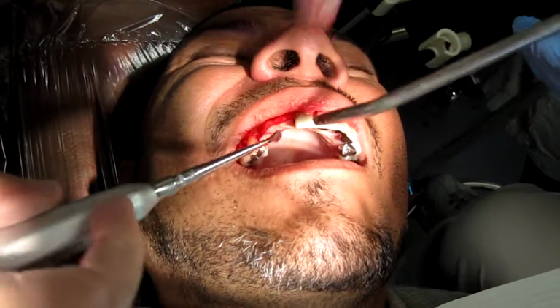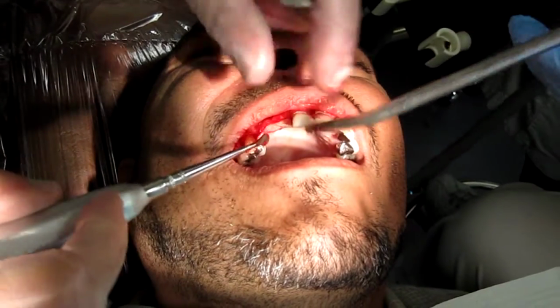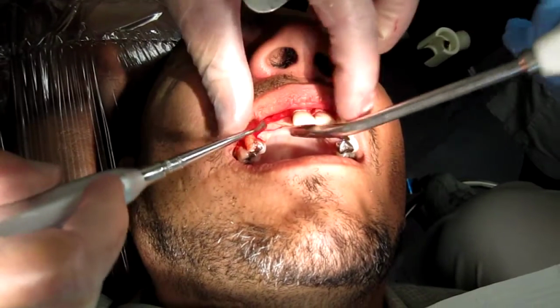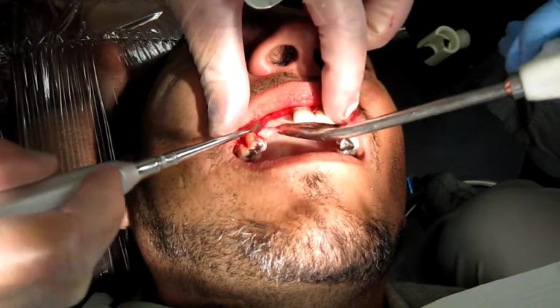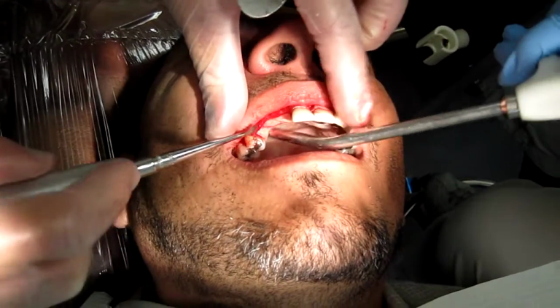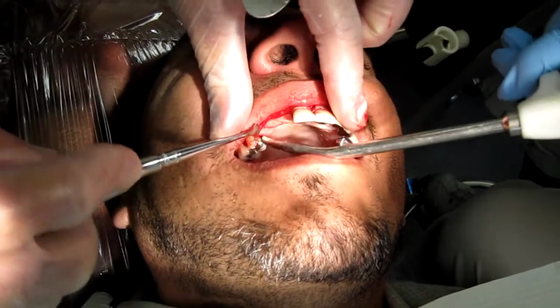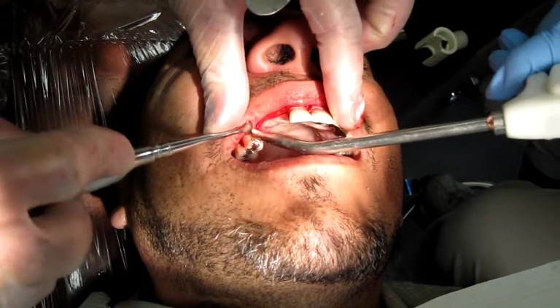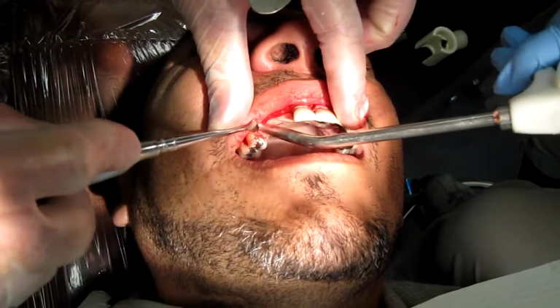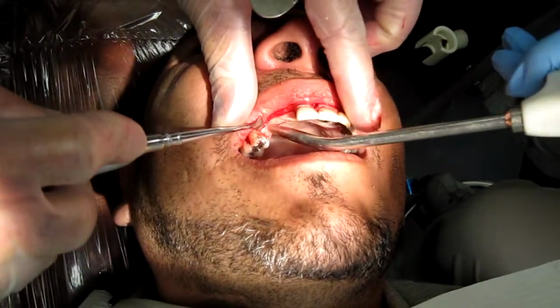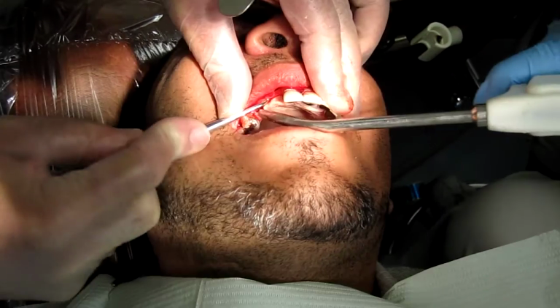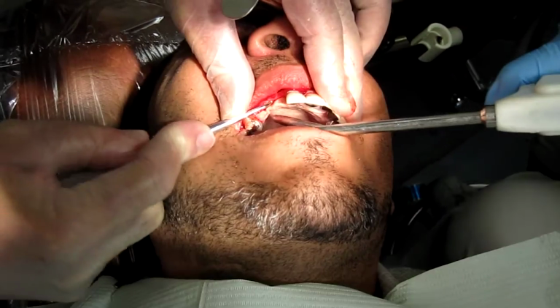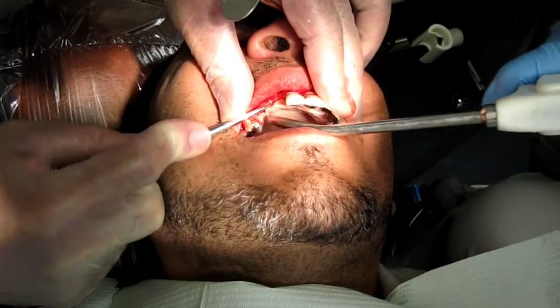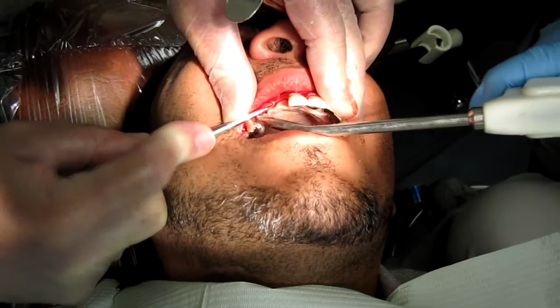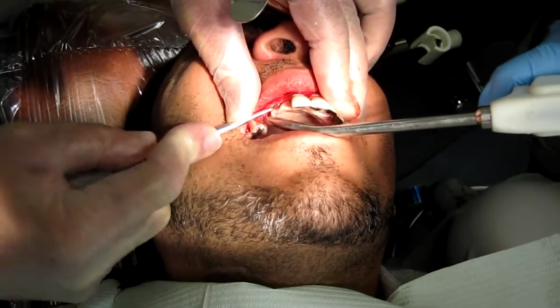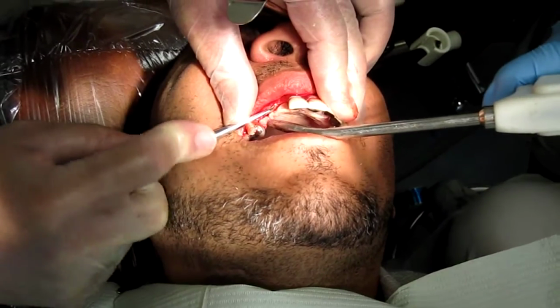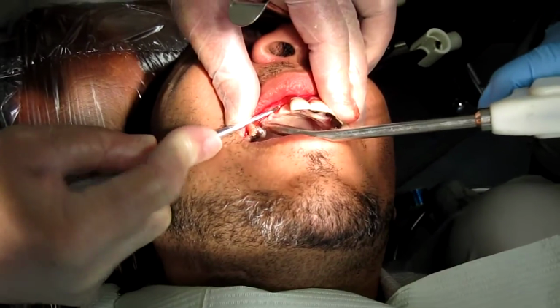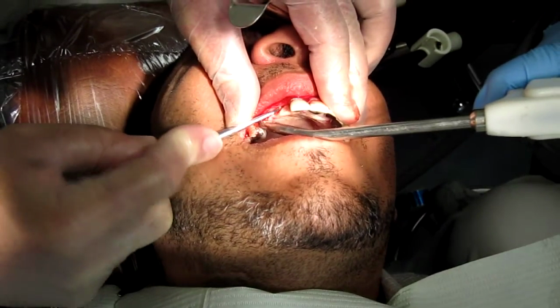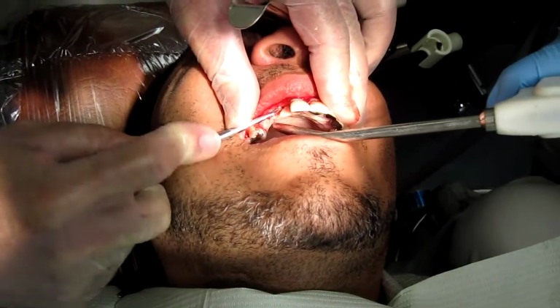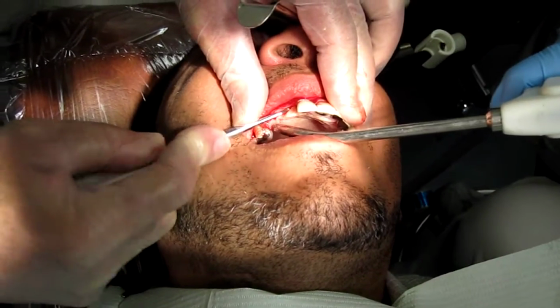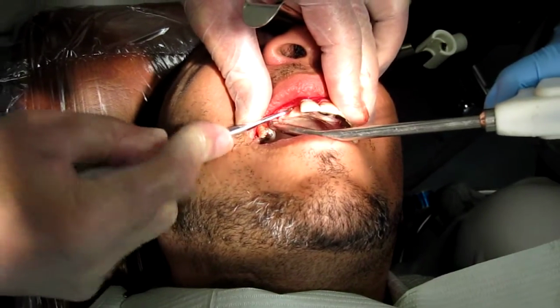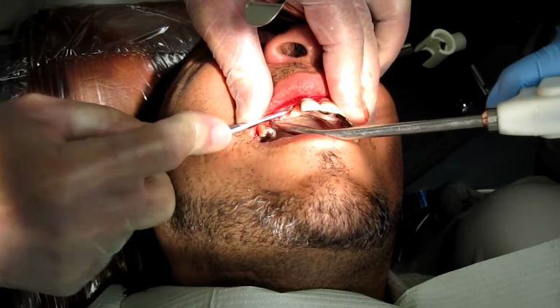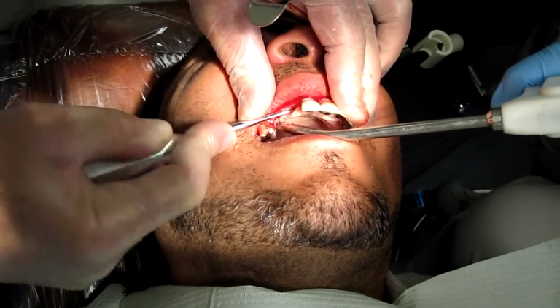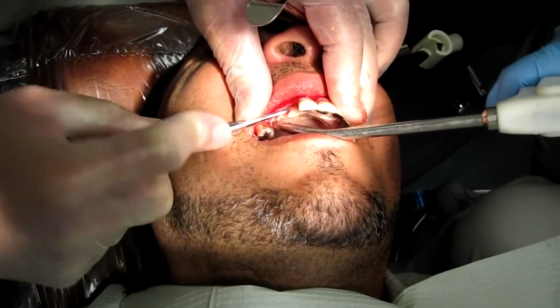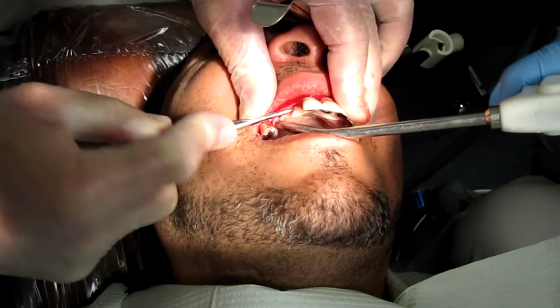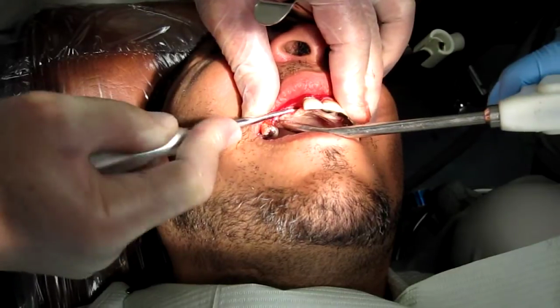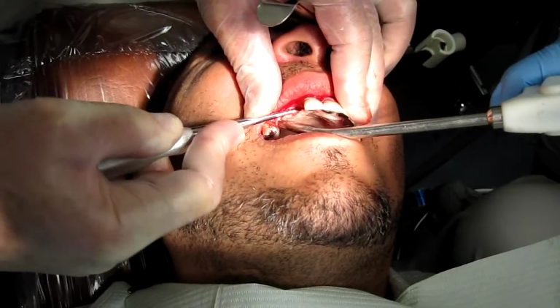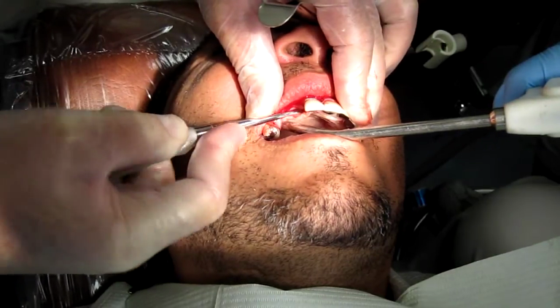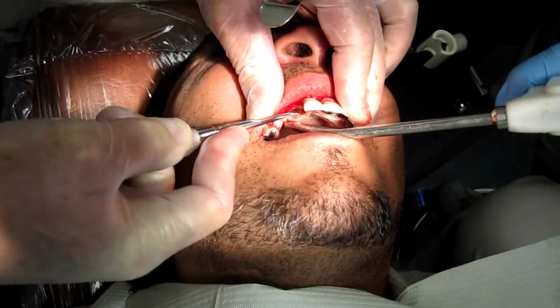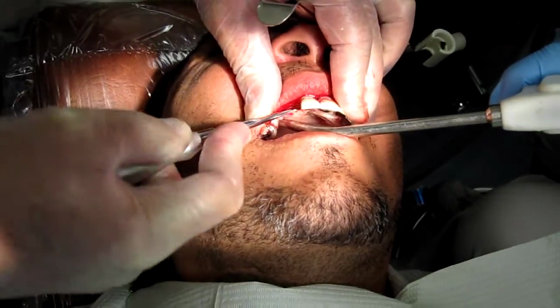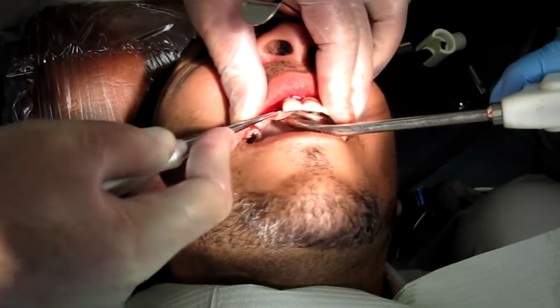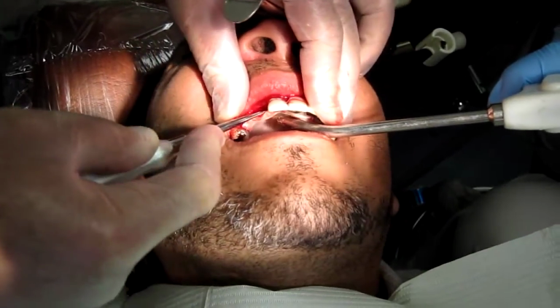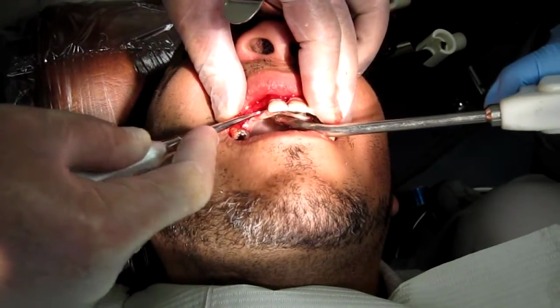Let's get a lingual flap. There's a tissue tear here and there, but that will be no problem.